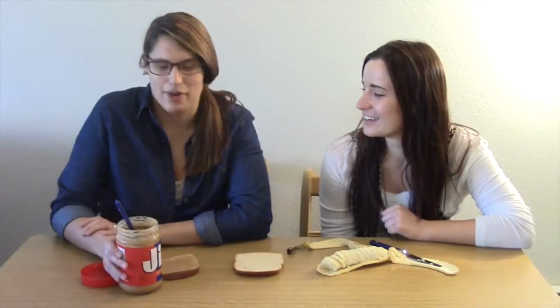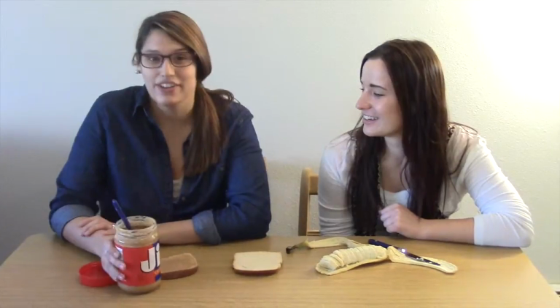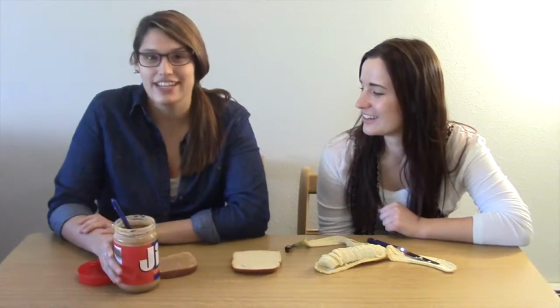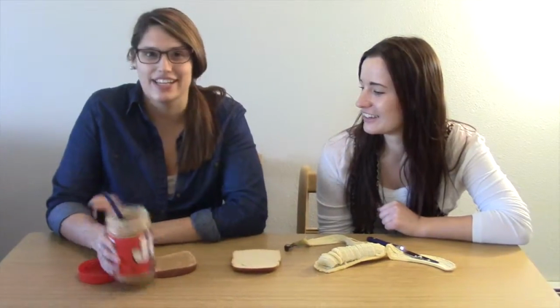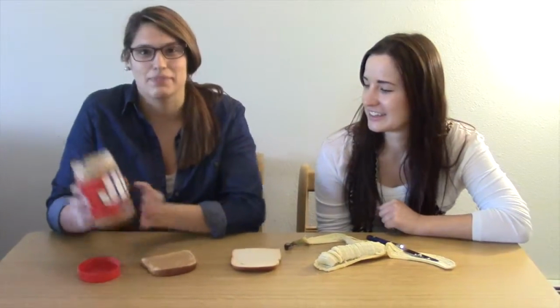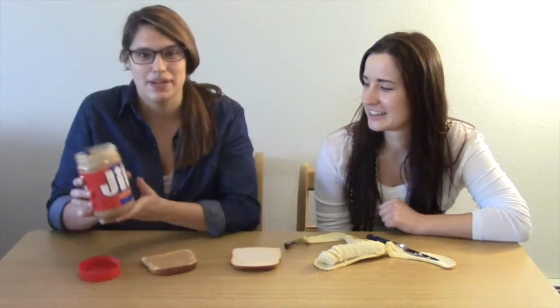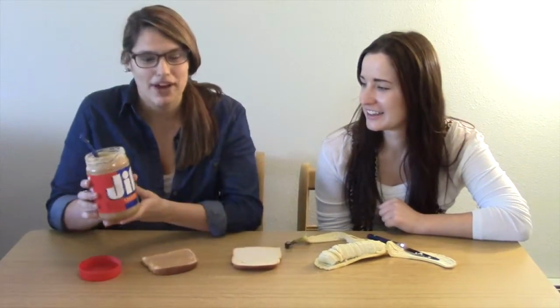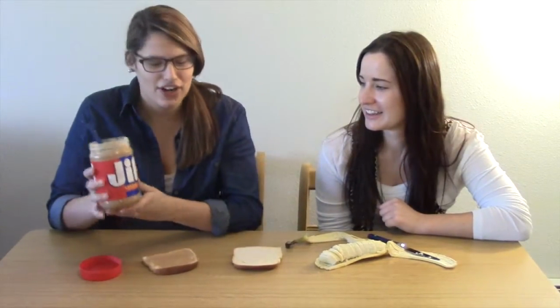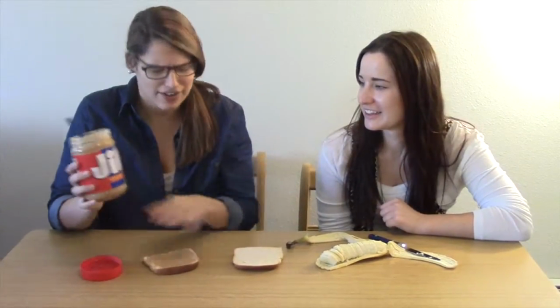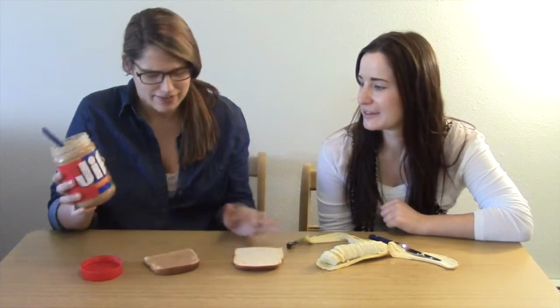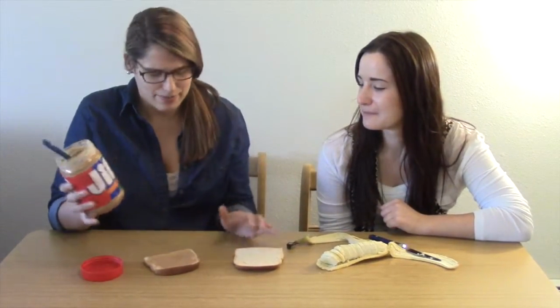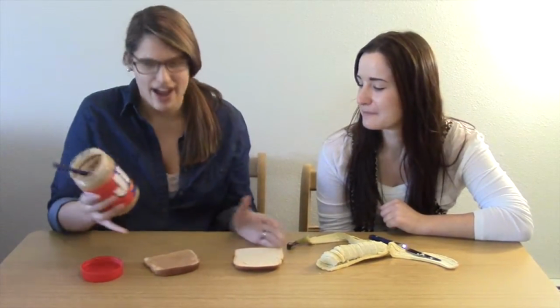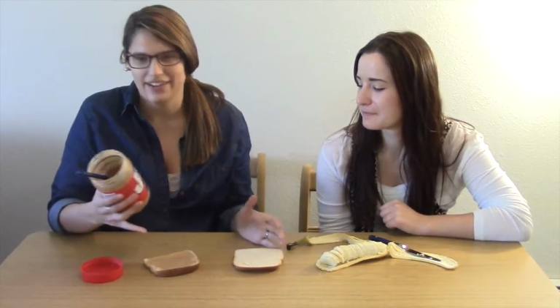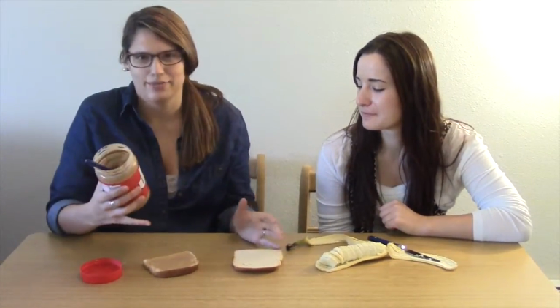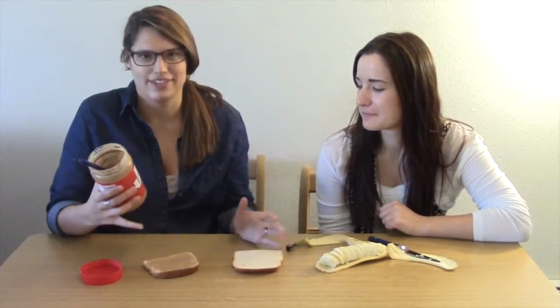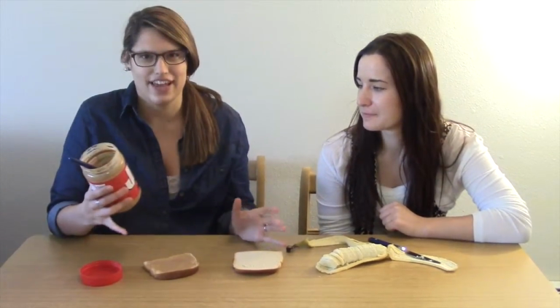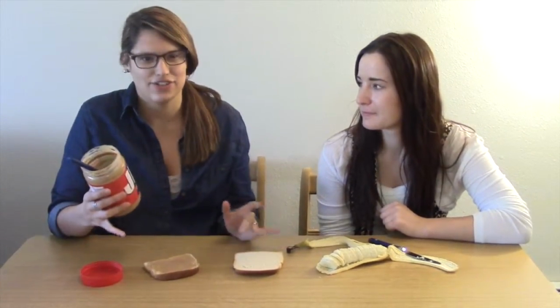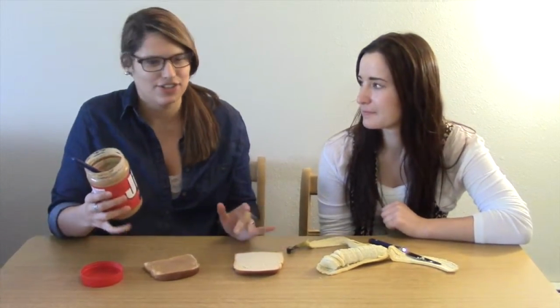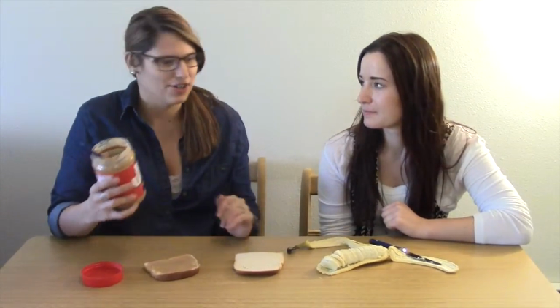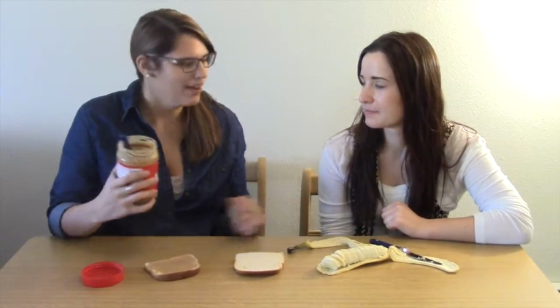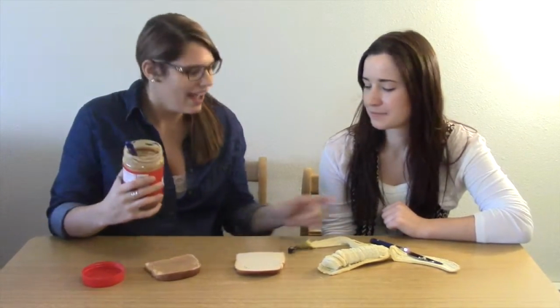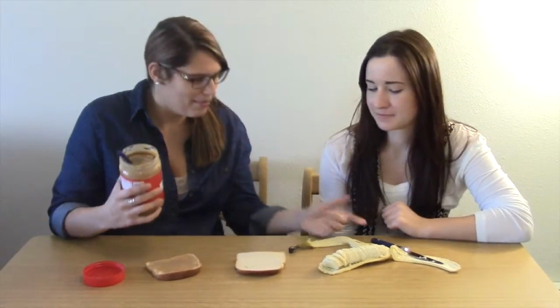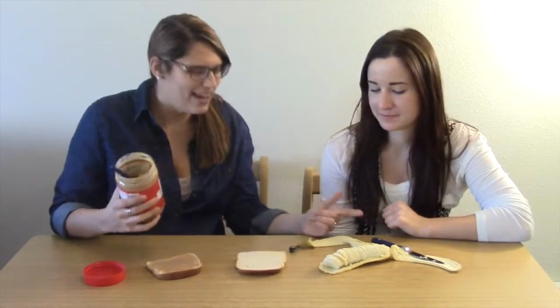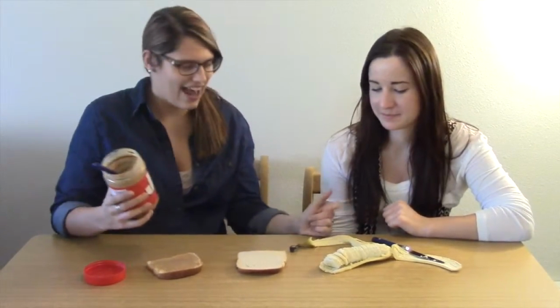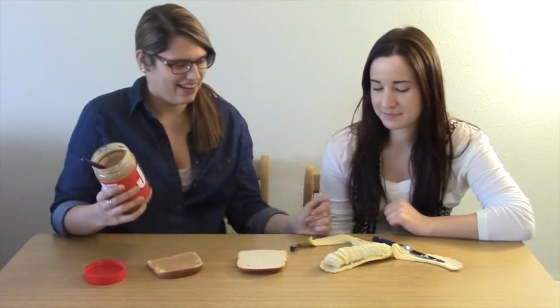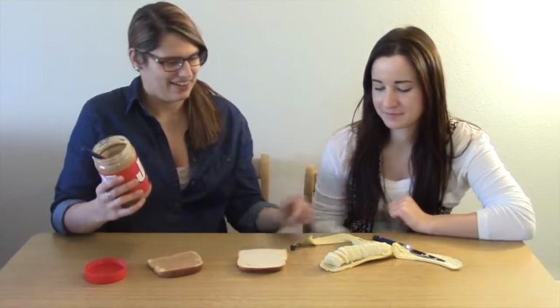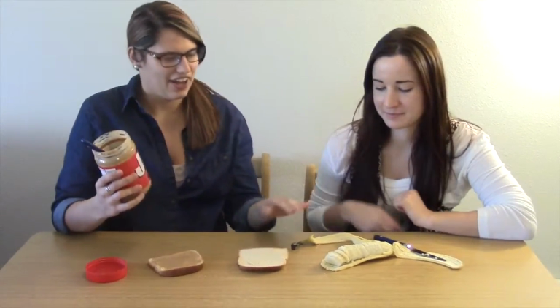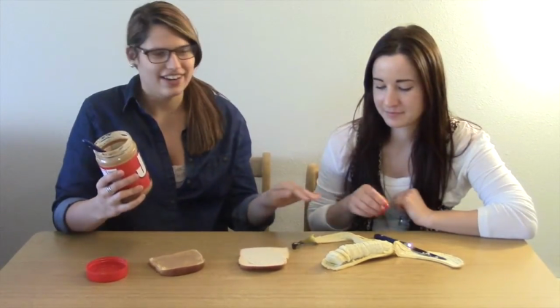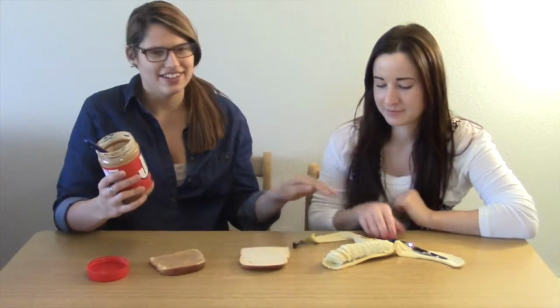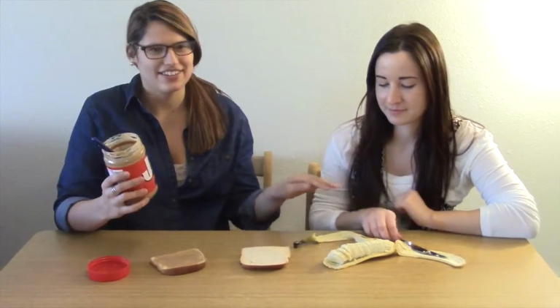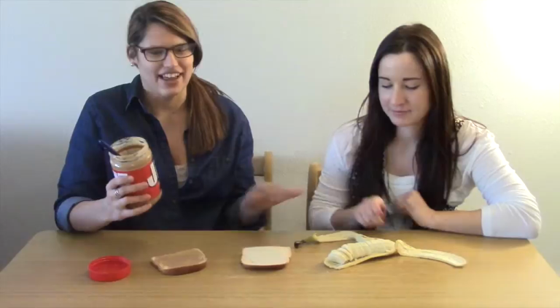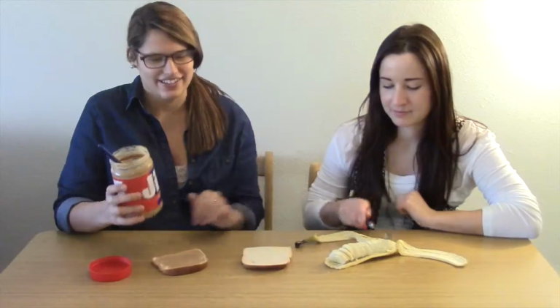What you'll need is peanut butter, bread — one slice or two — and a banana, cut into slices.